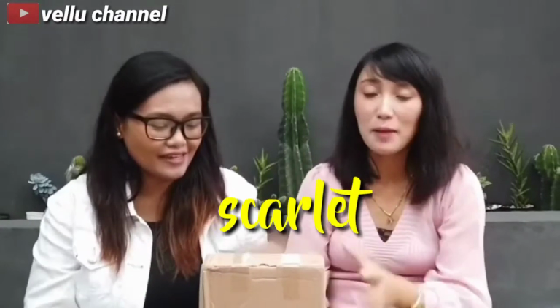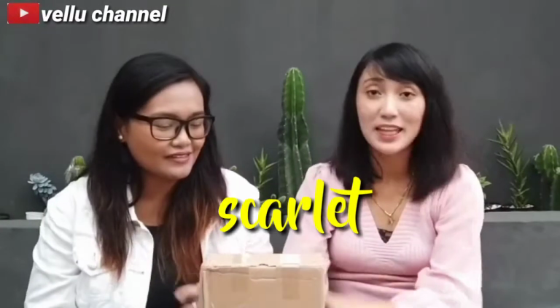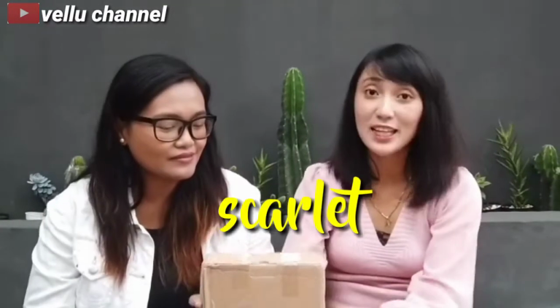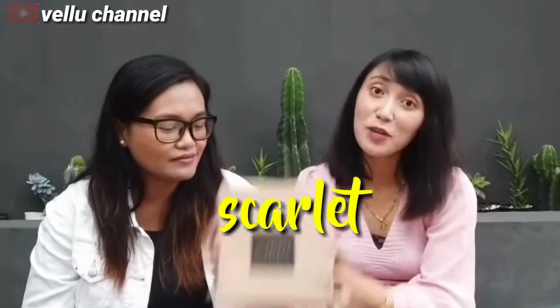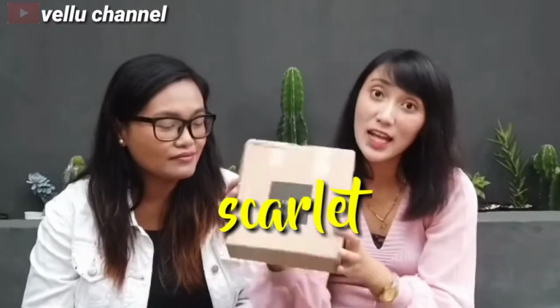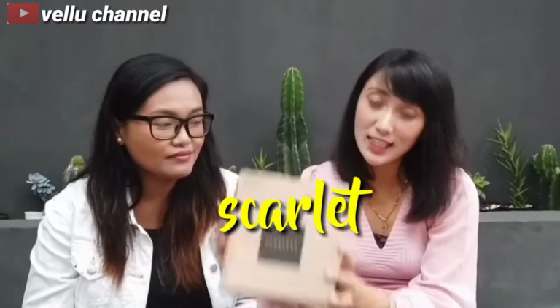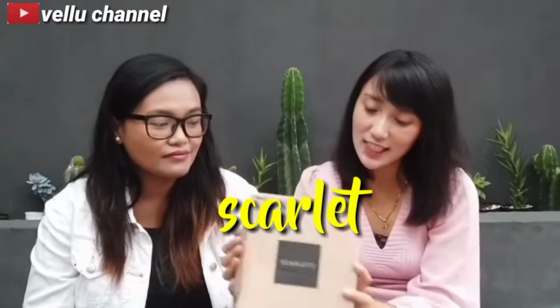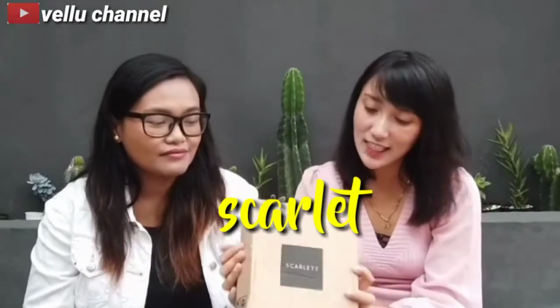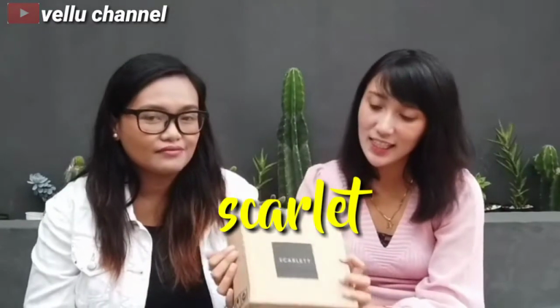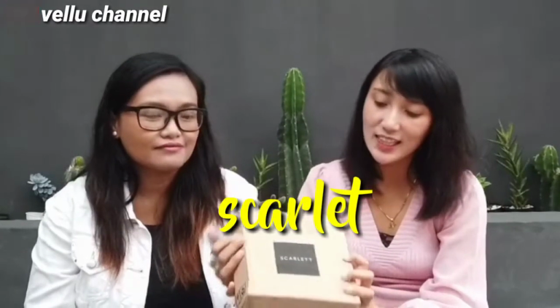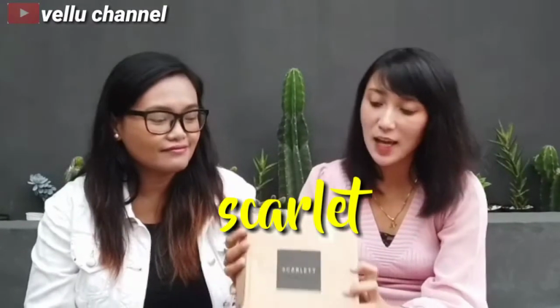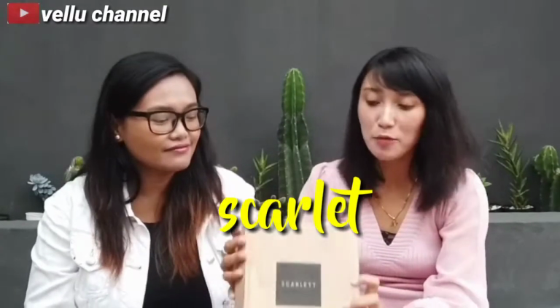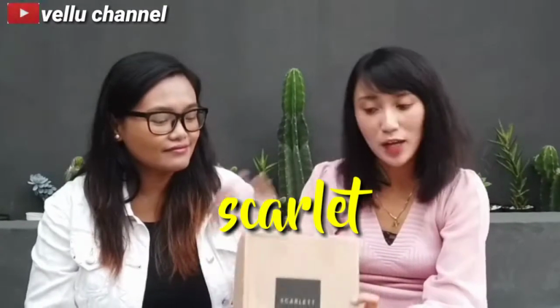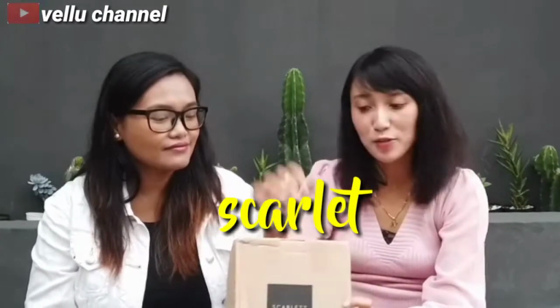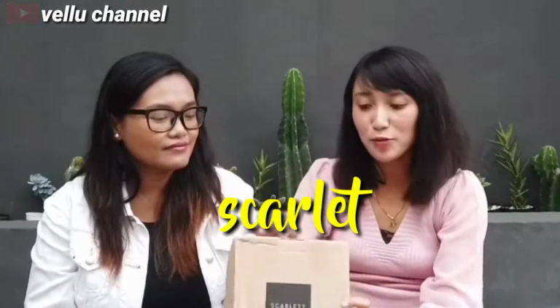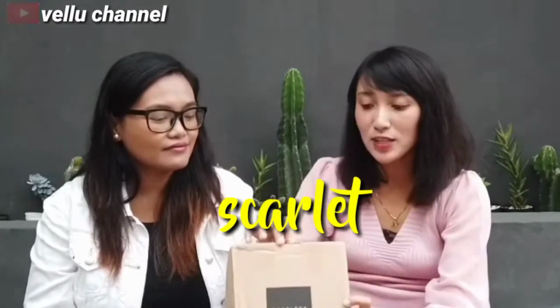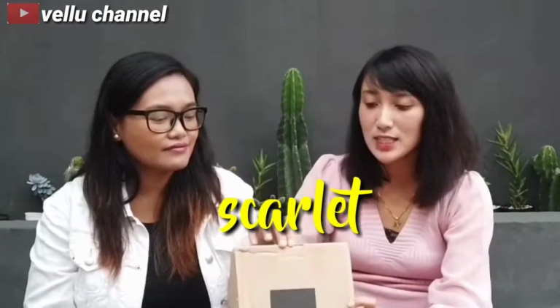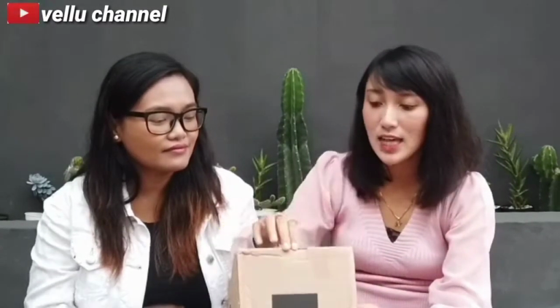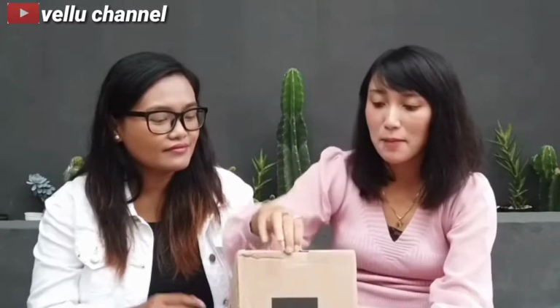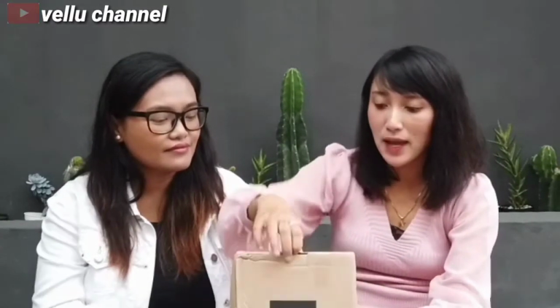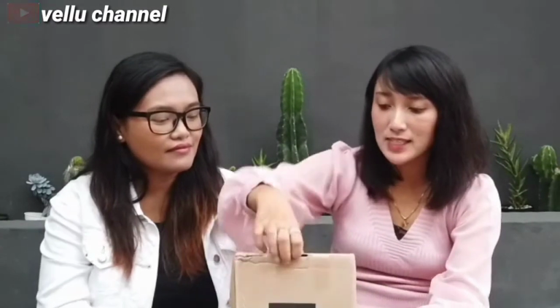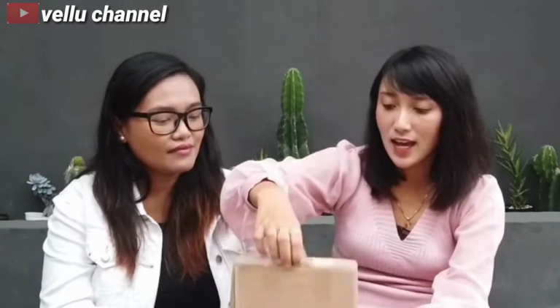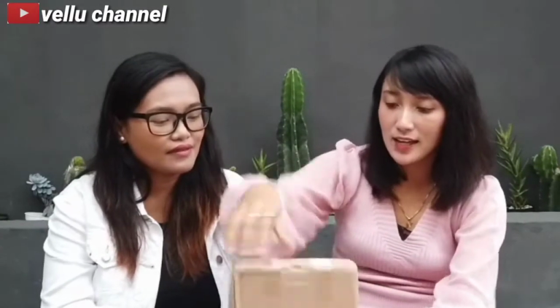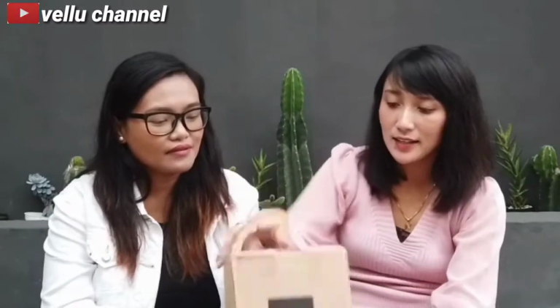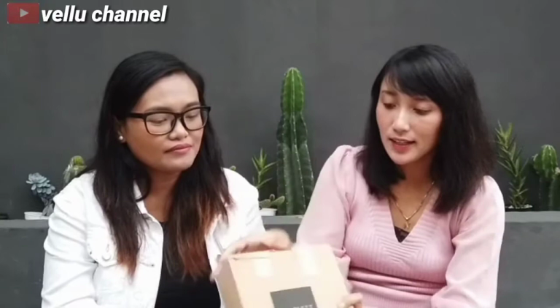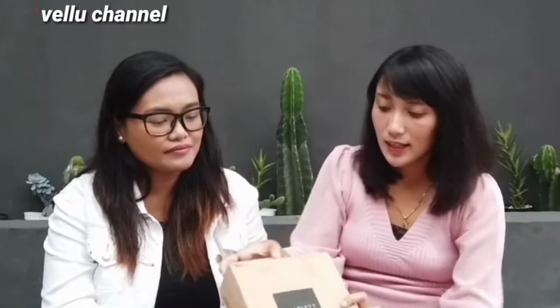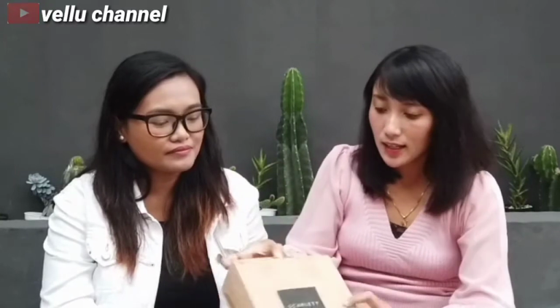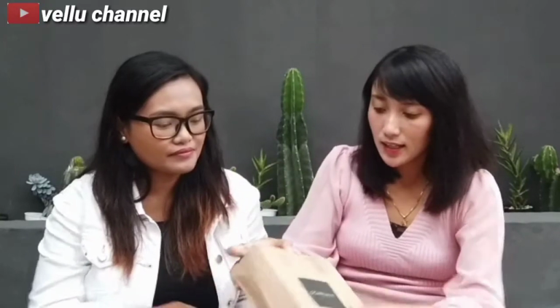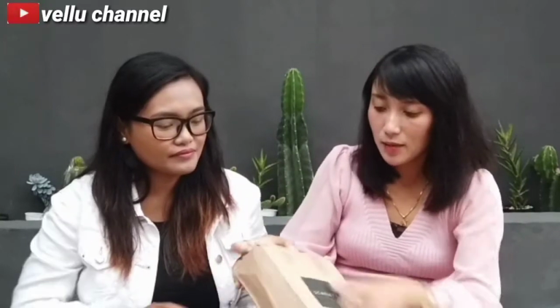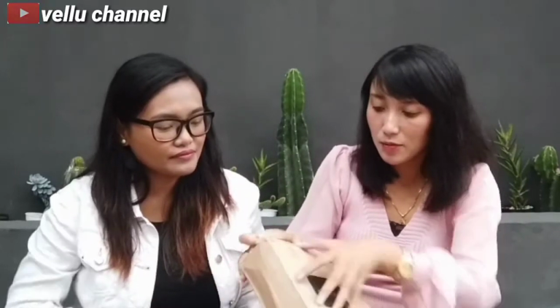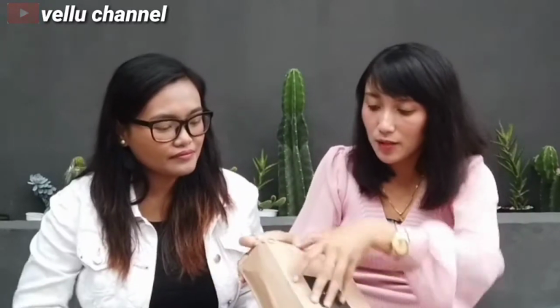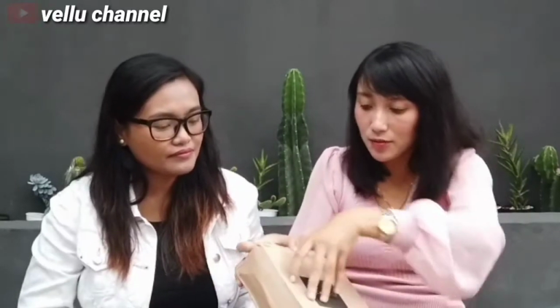Paketan kita udah dateng nih, kita buka yuk isinya apa aja. Kita buka dulu.